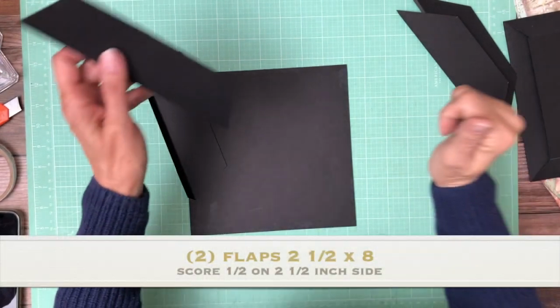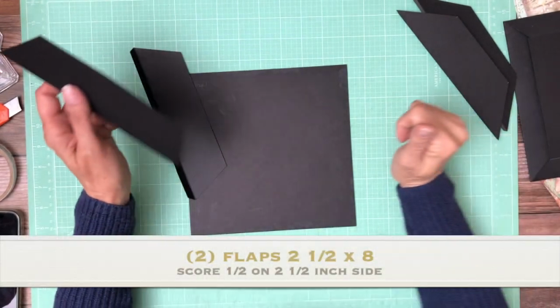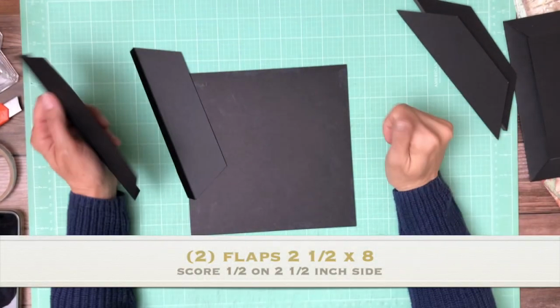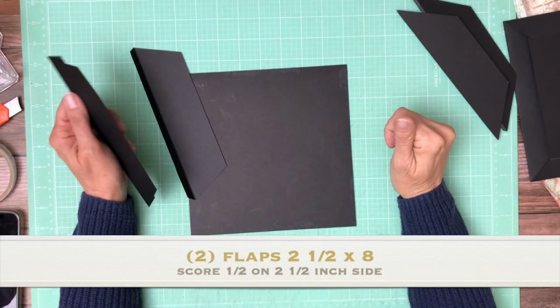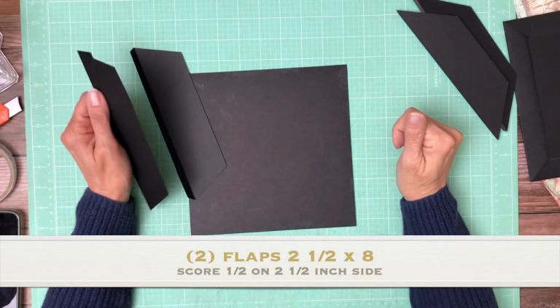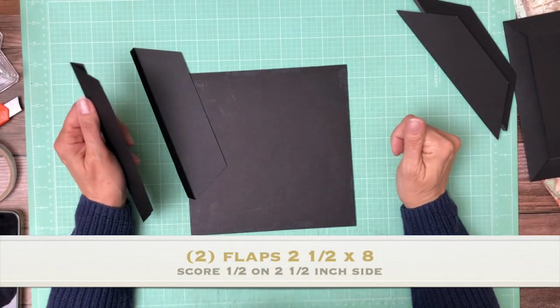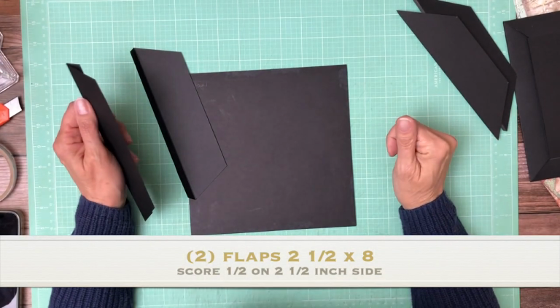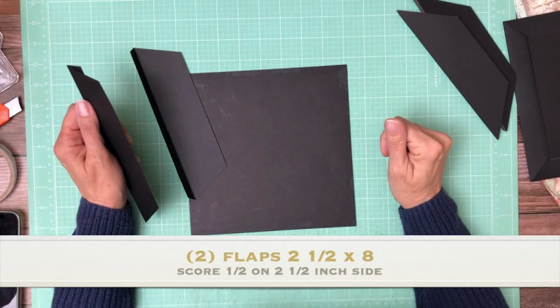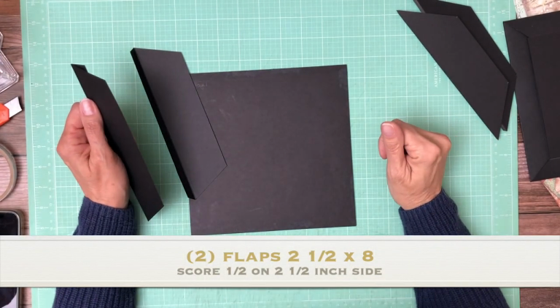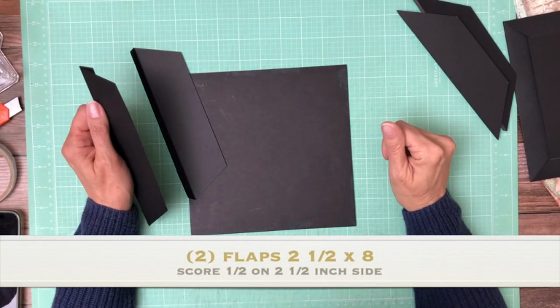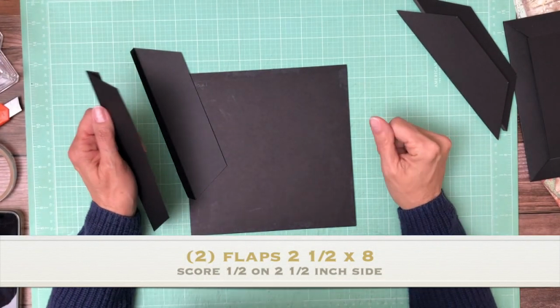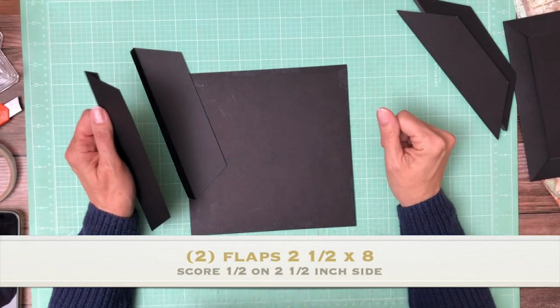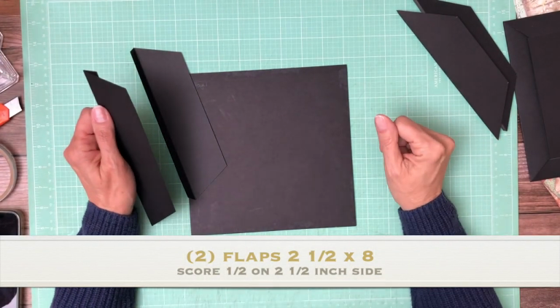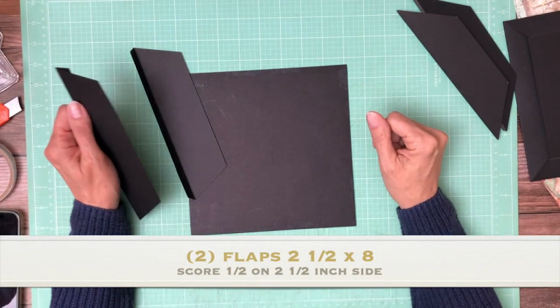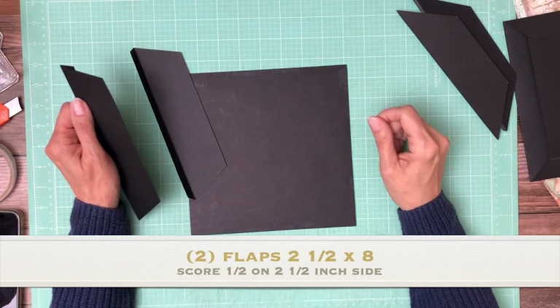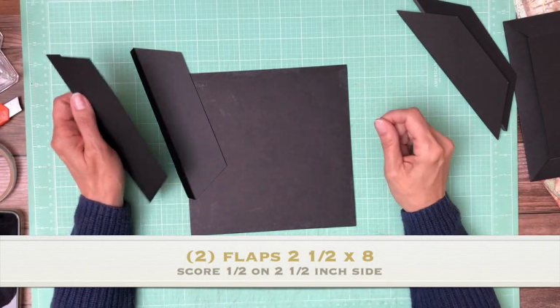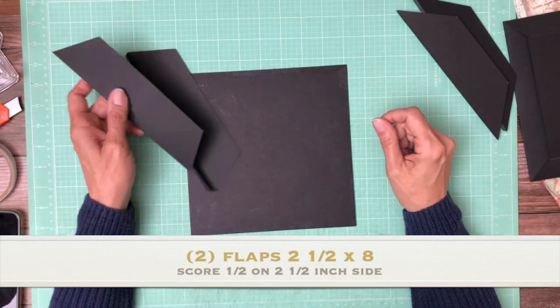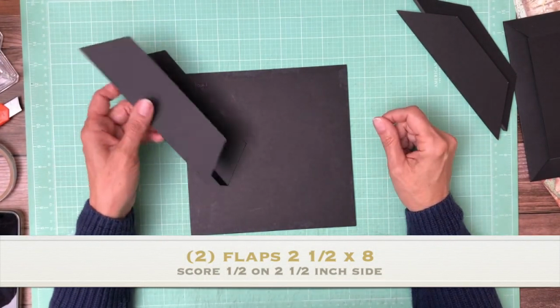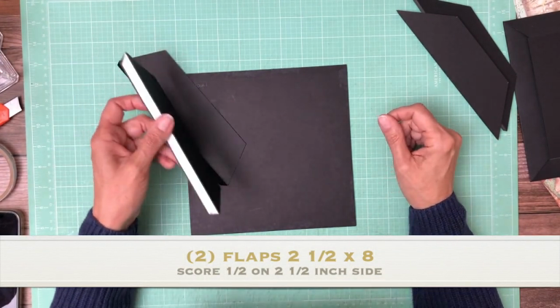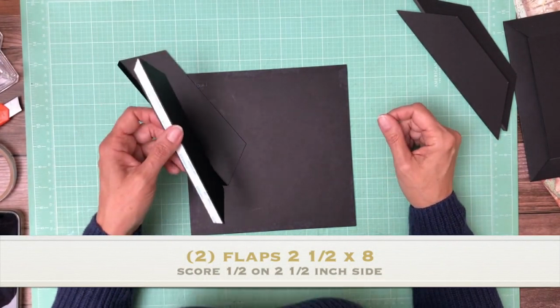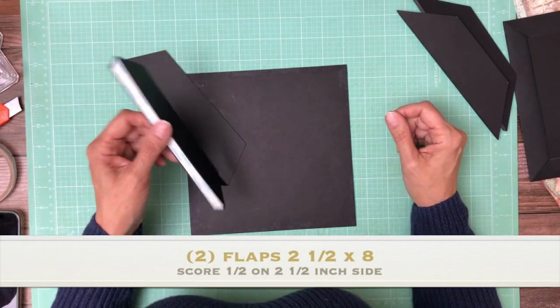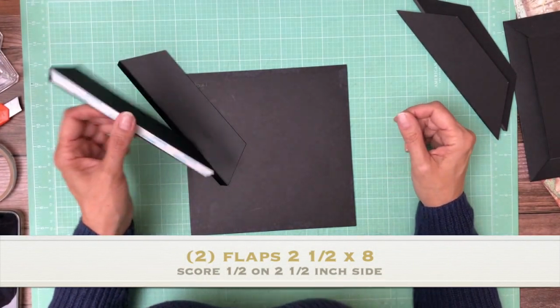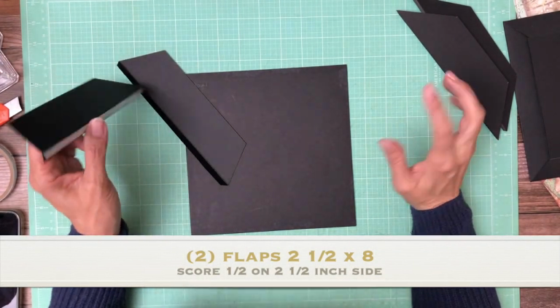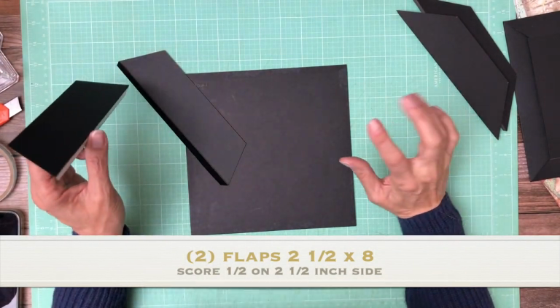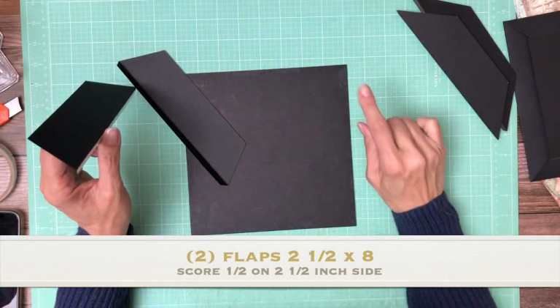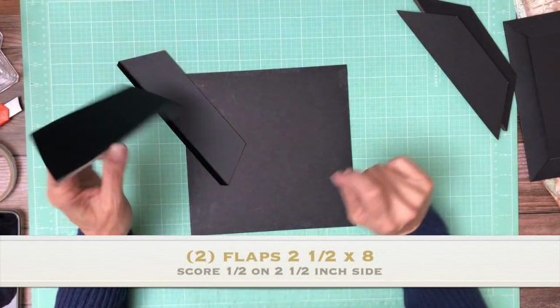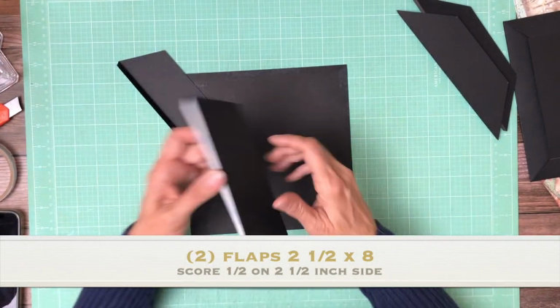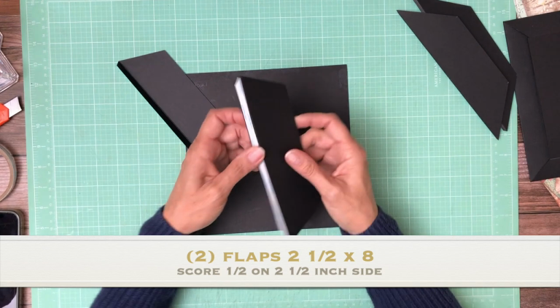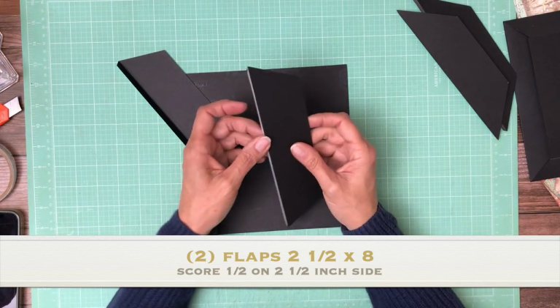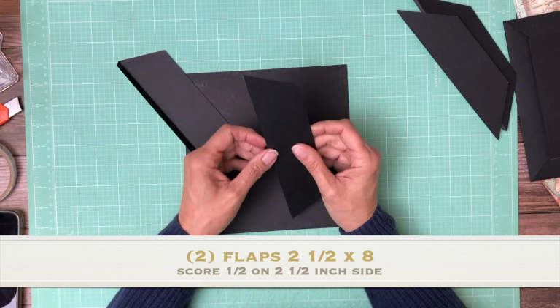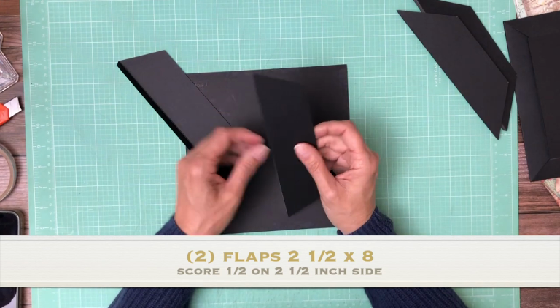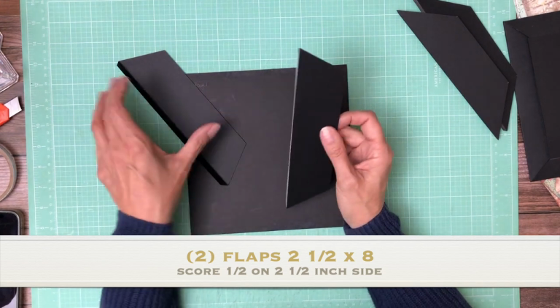Hey everyone, it's Daphne from Scrap and Create and we're working on Casa Granada. This is page one, build one.